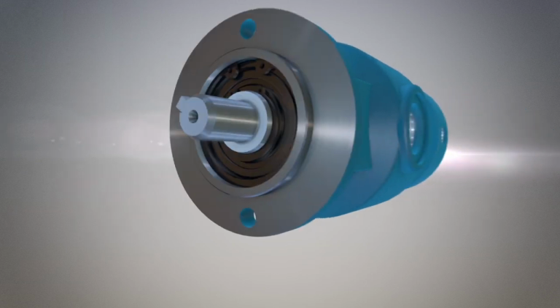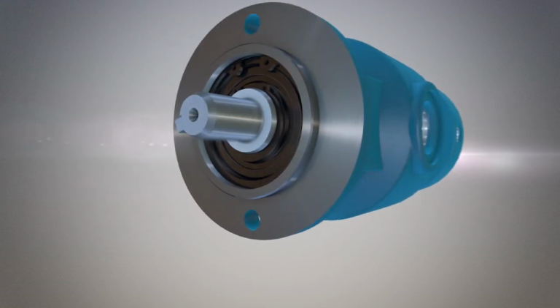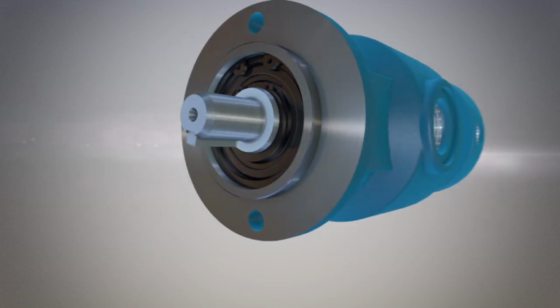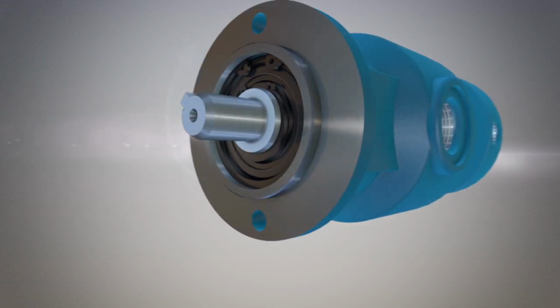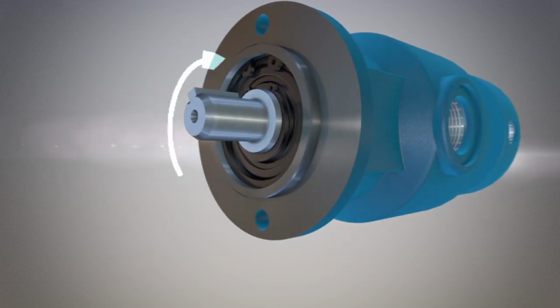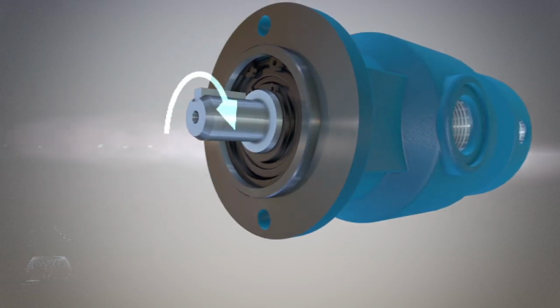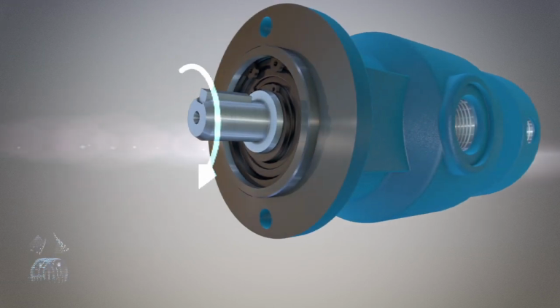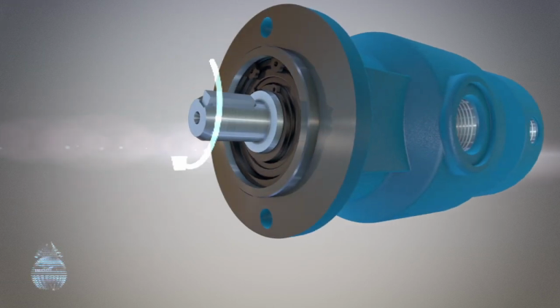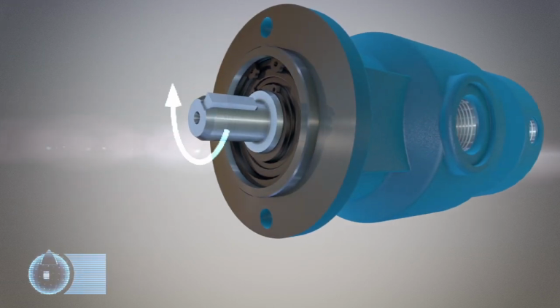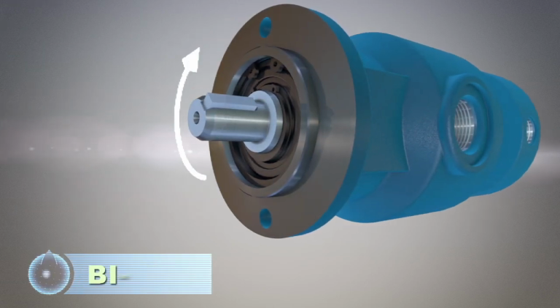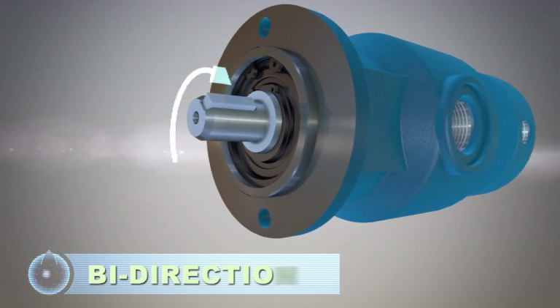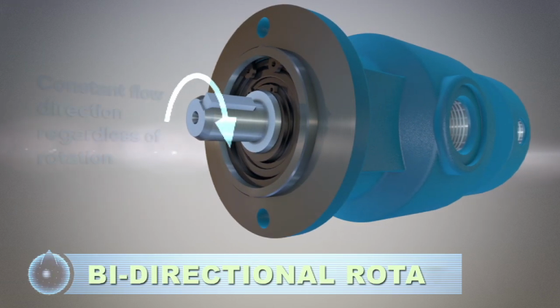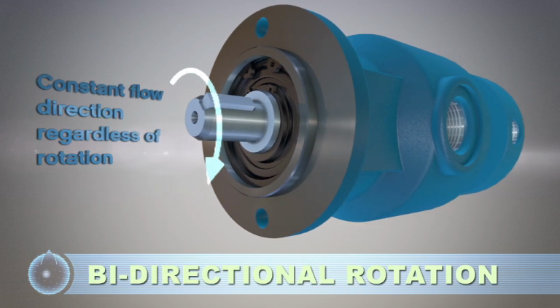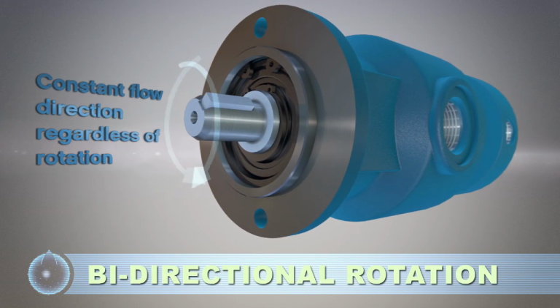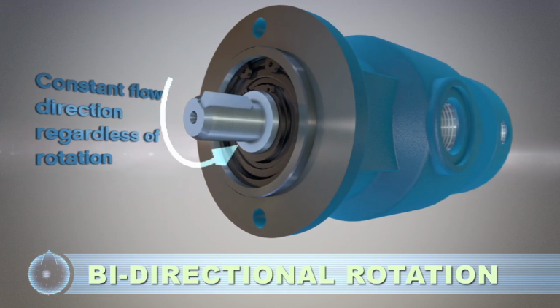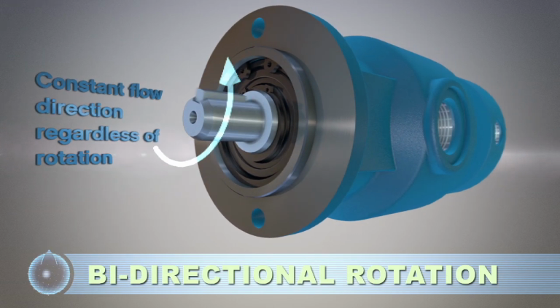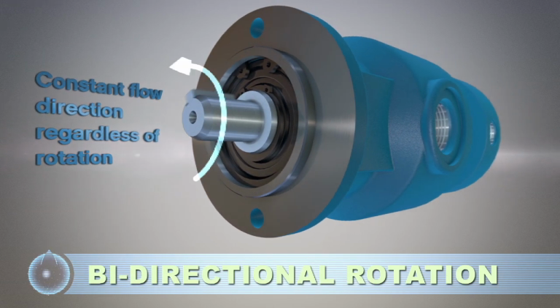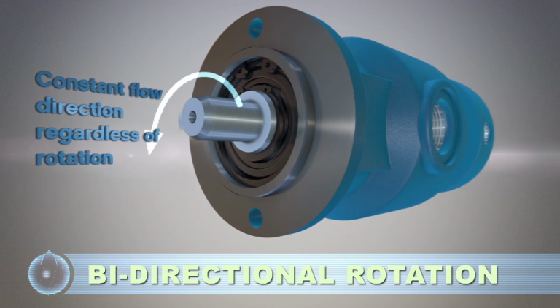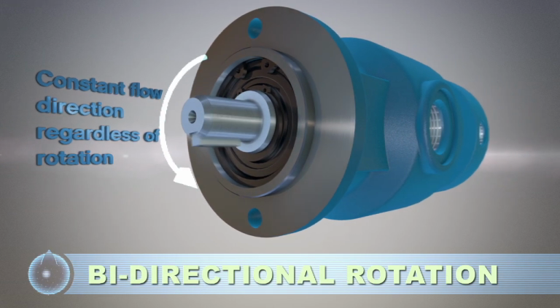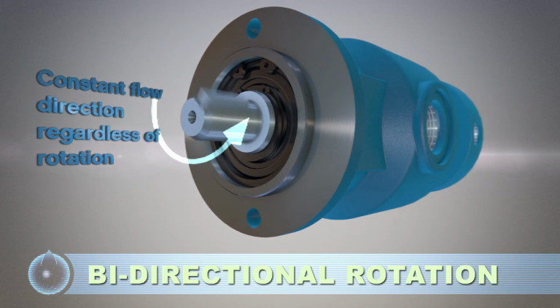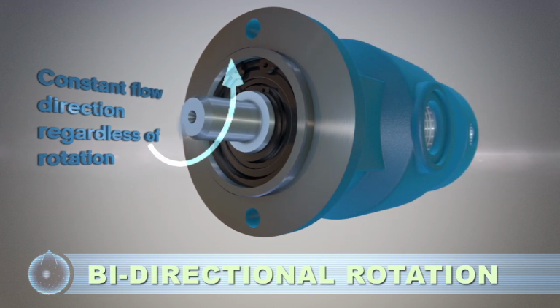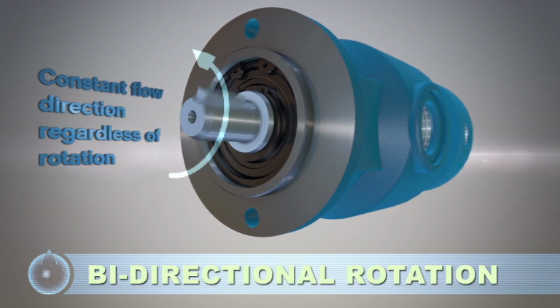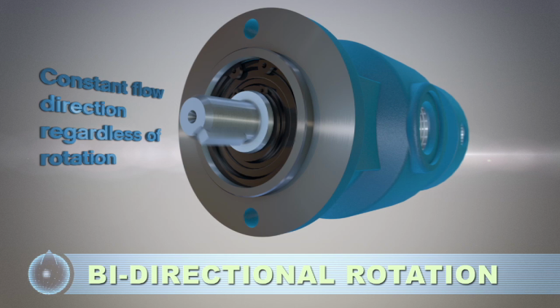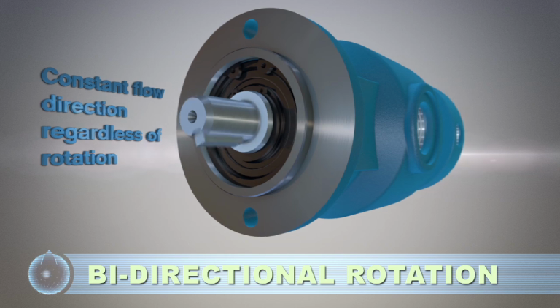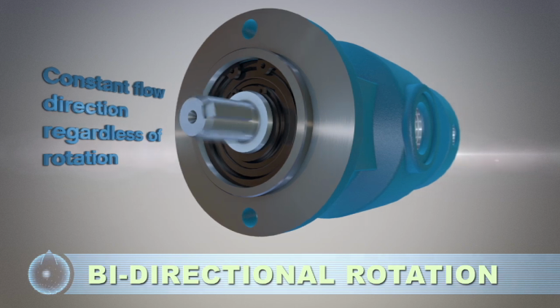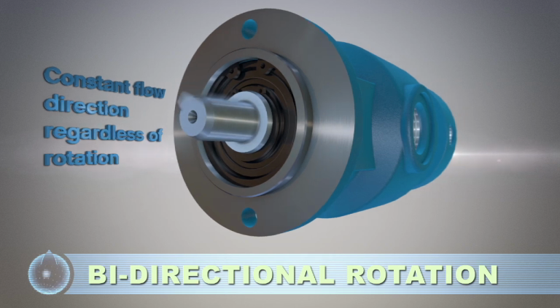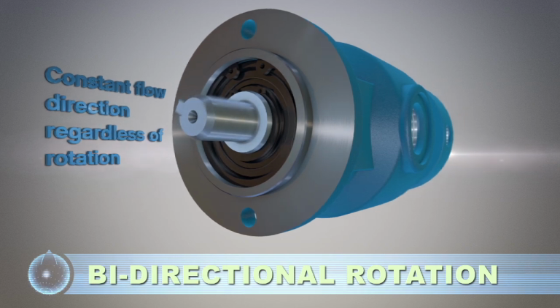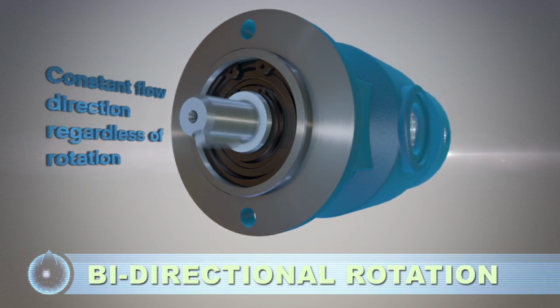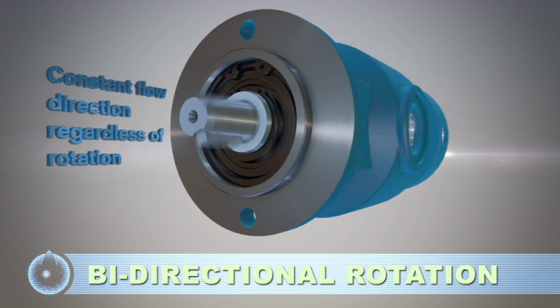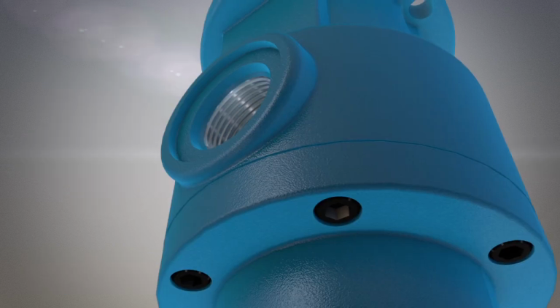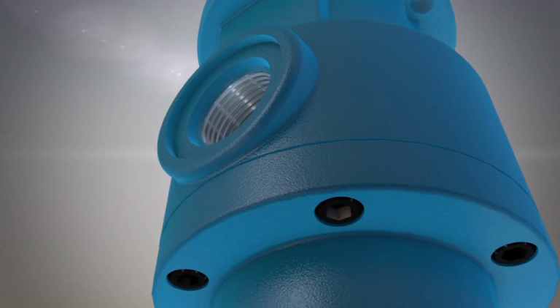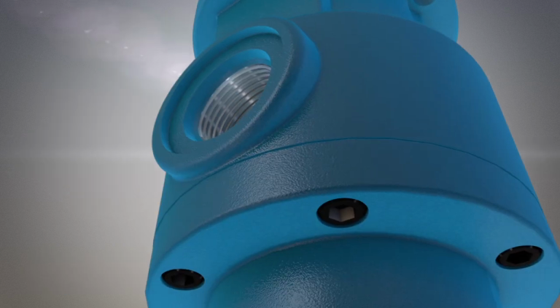With bi-directional rotation, pump rotation does not need to be specified — an advantage for reversible drivetrains.